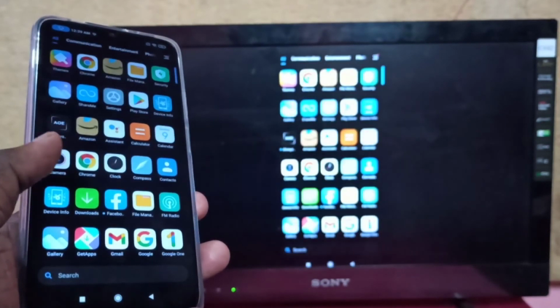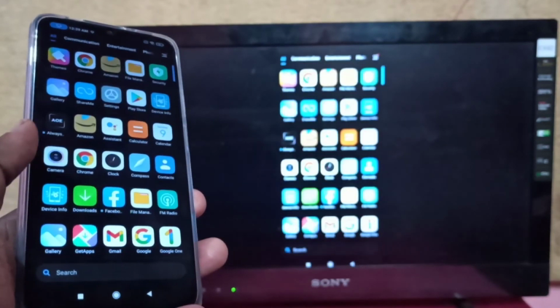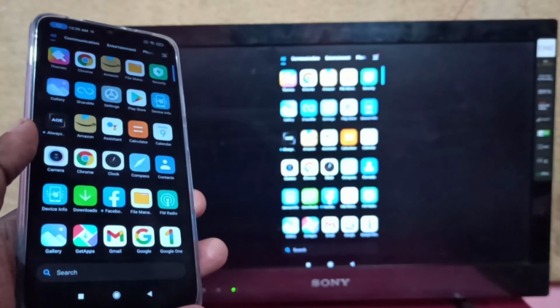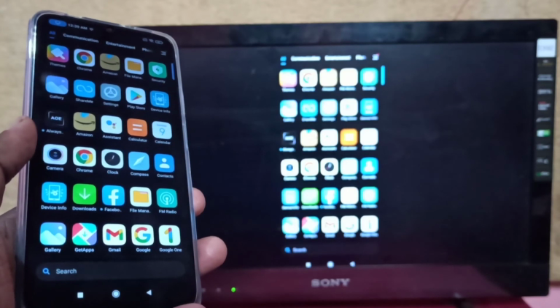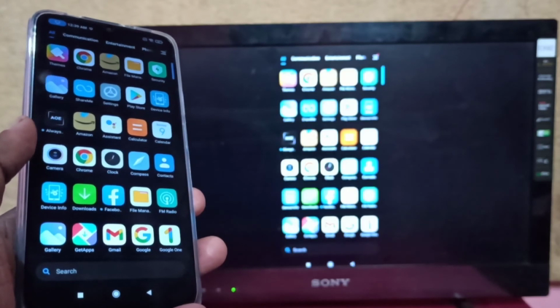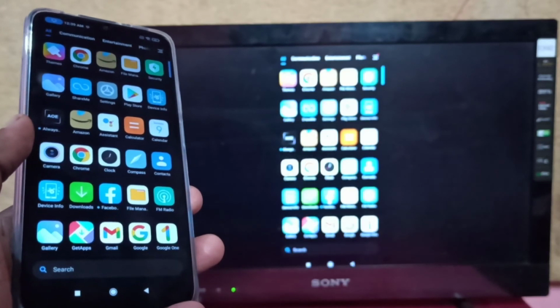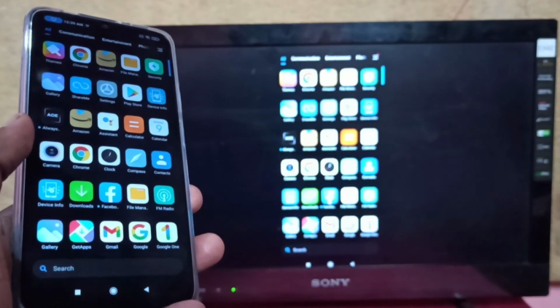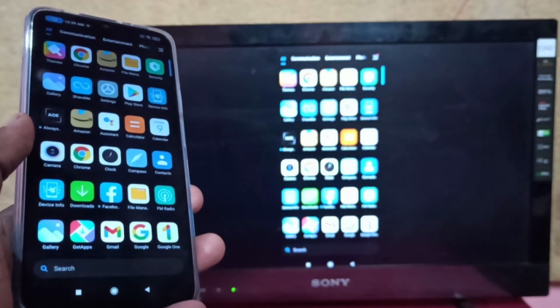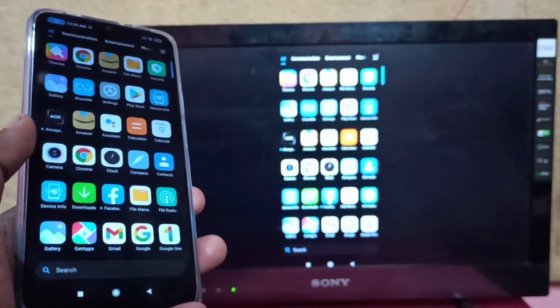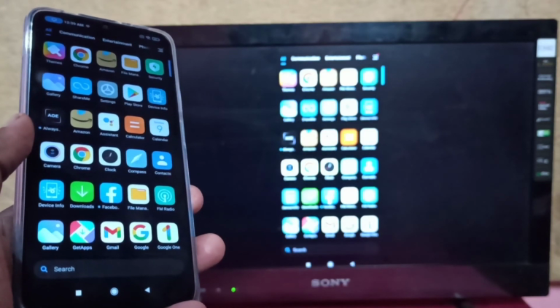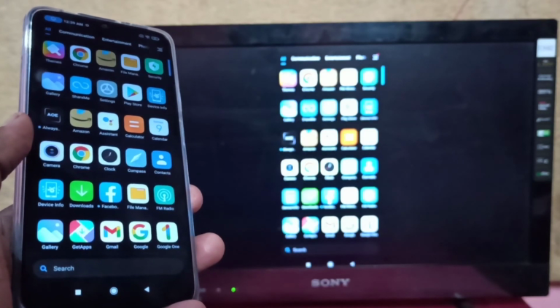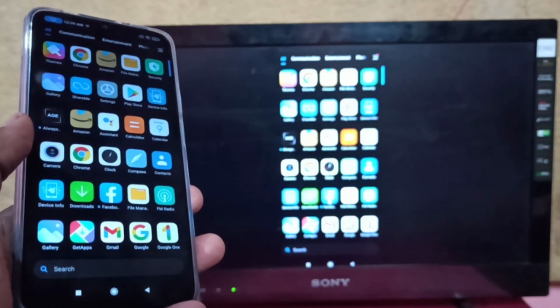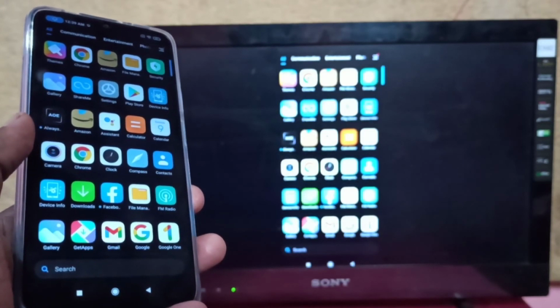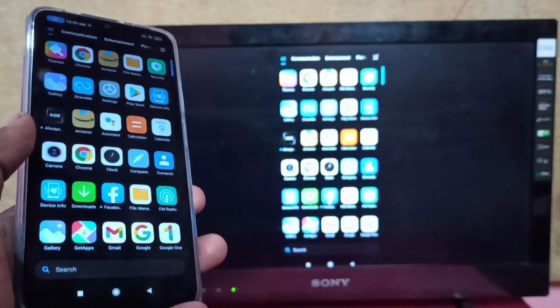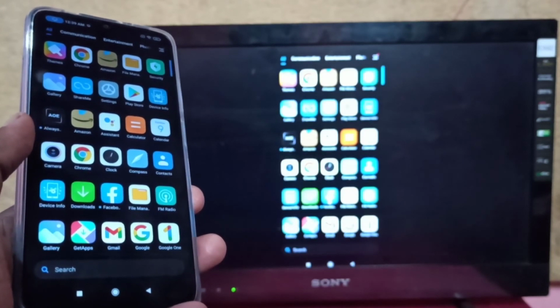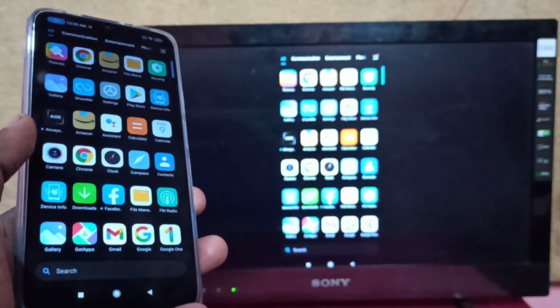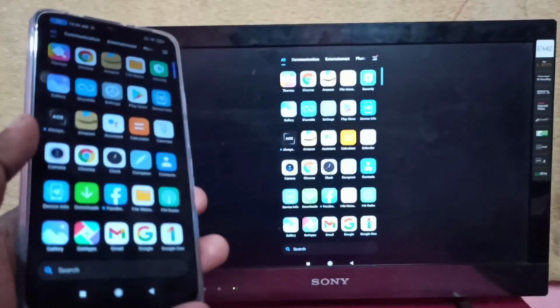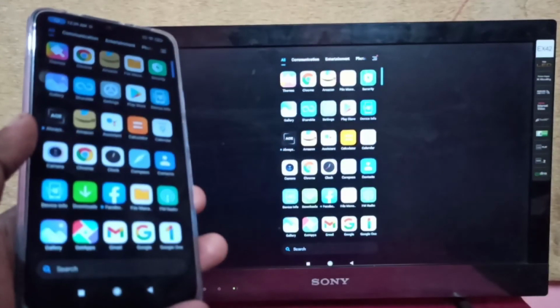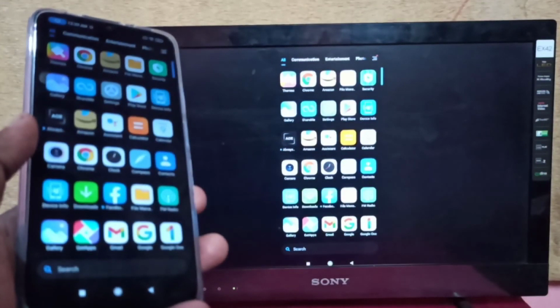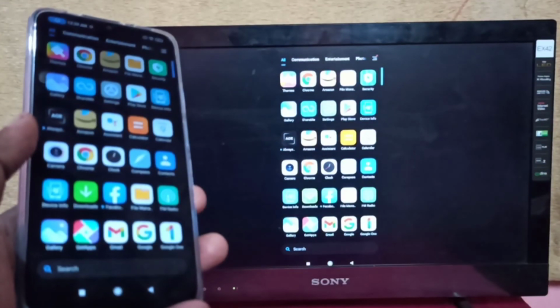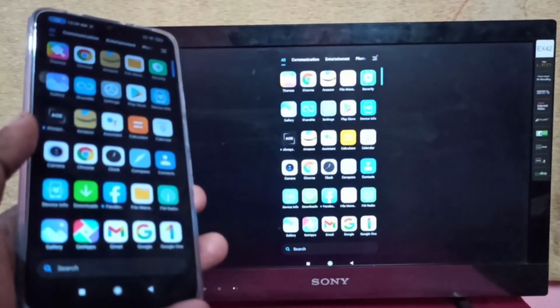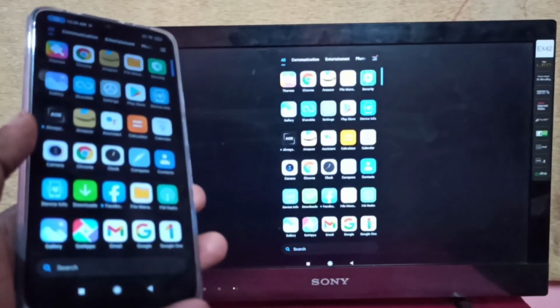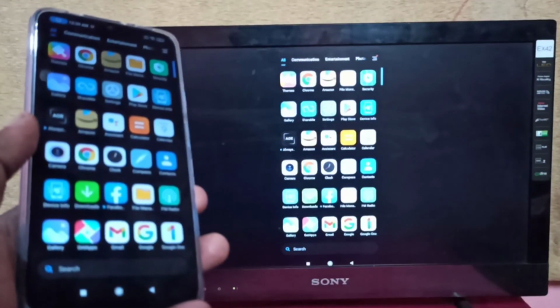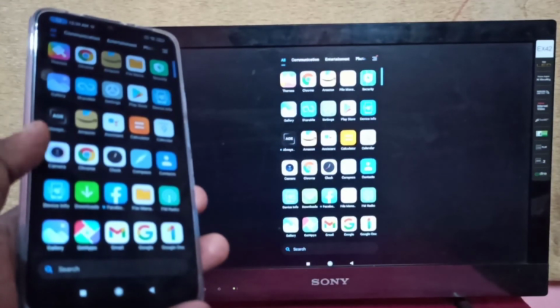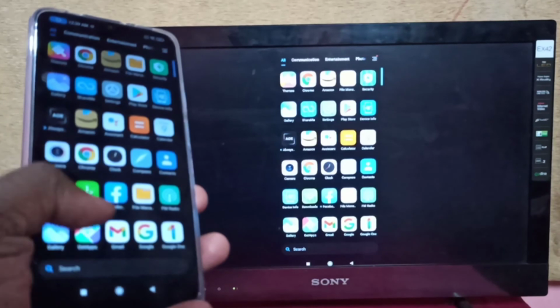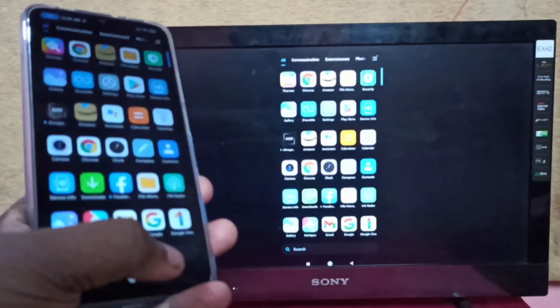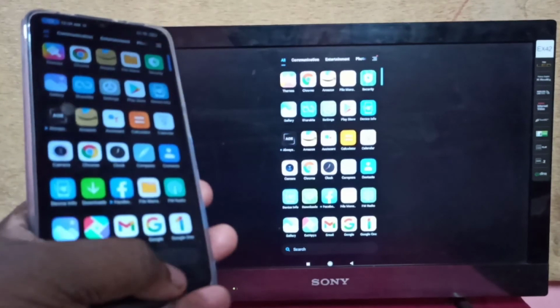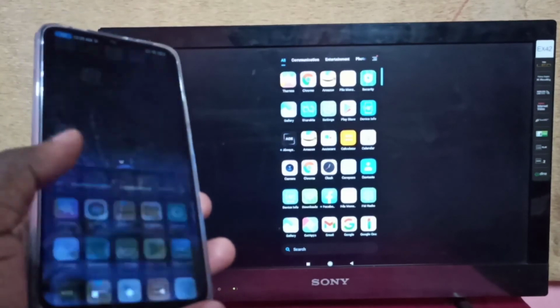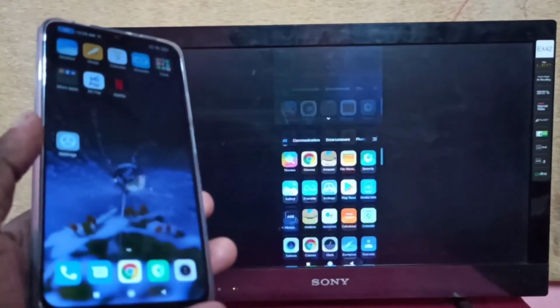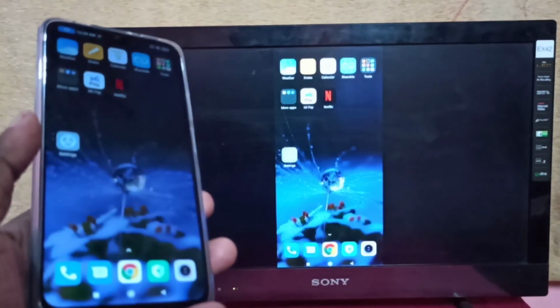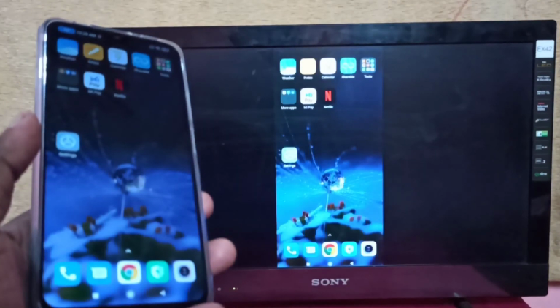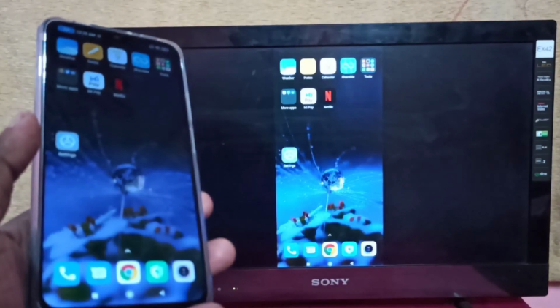So this way we can screen mirror a POCO phone to Amazon Fire TV Stick.